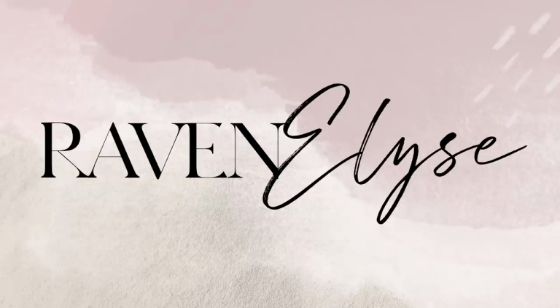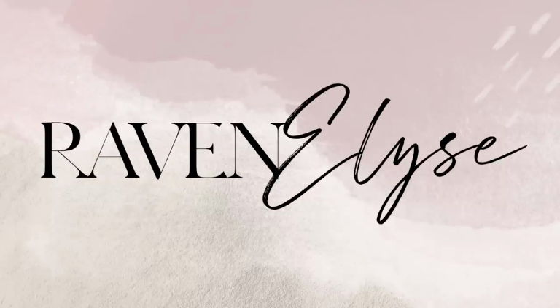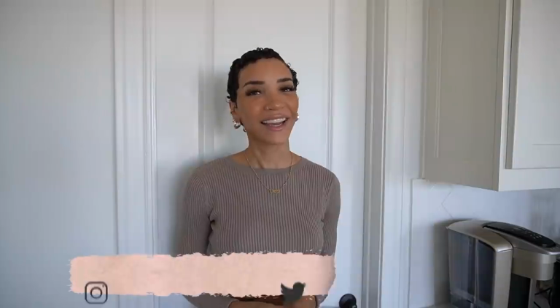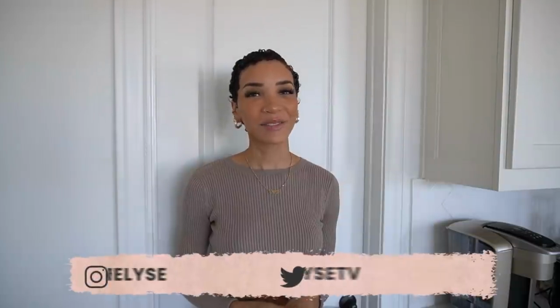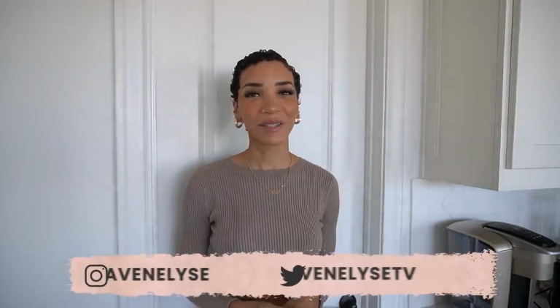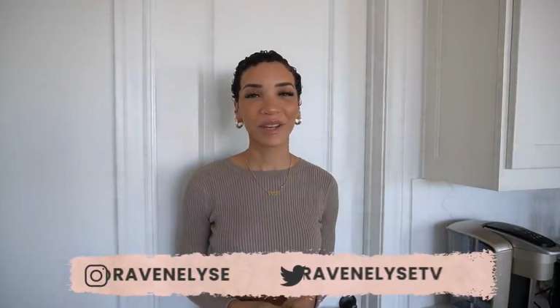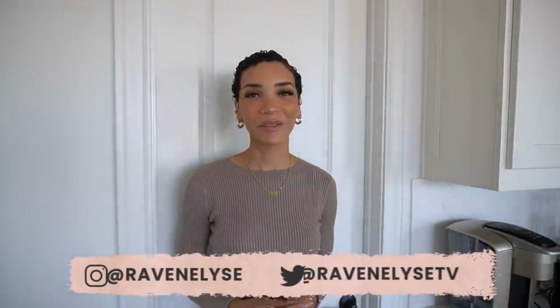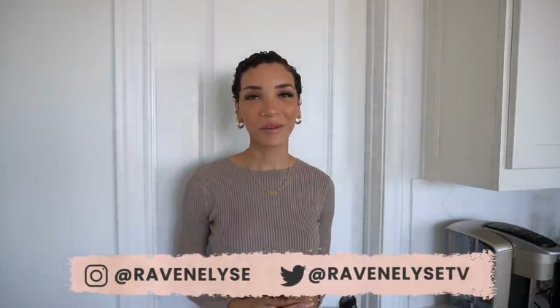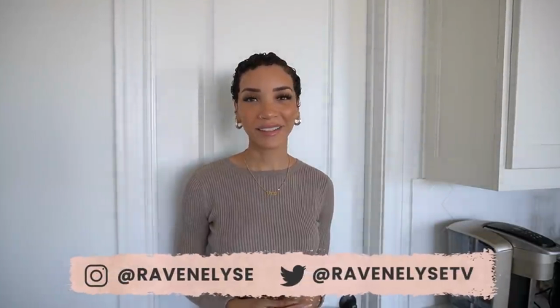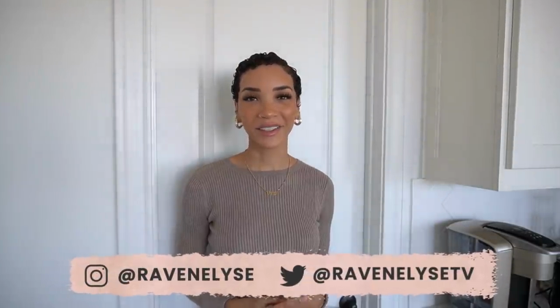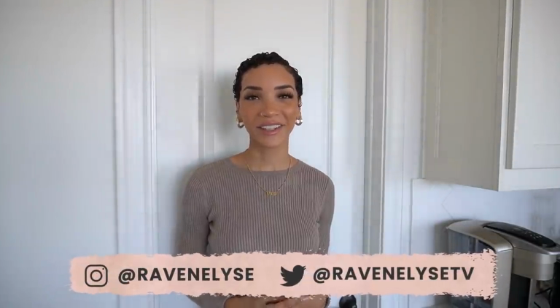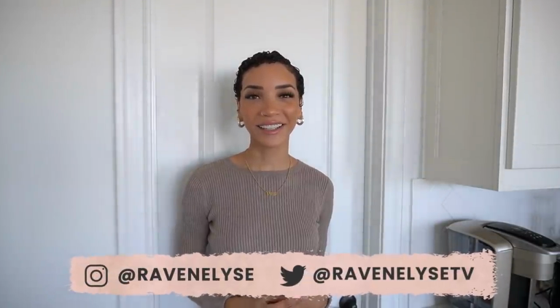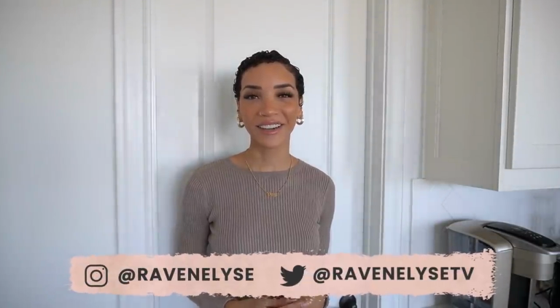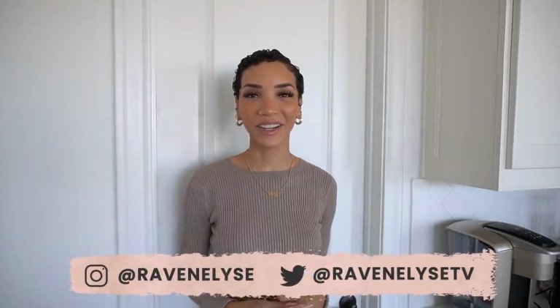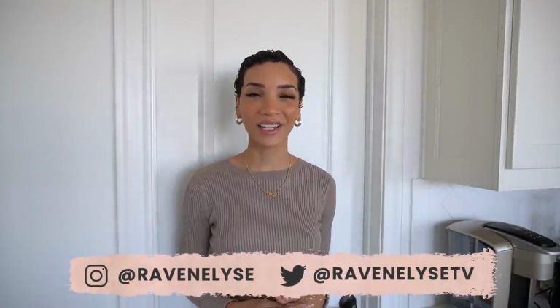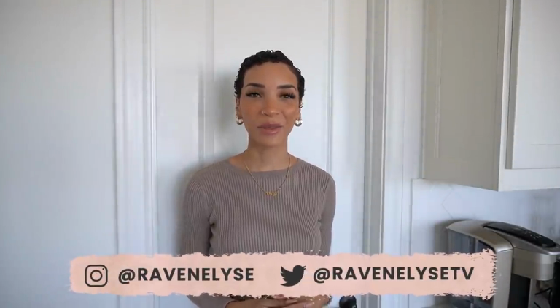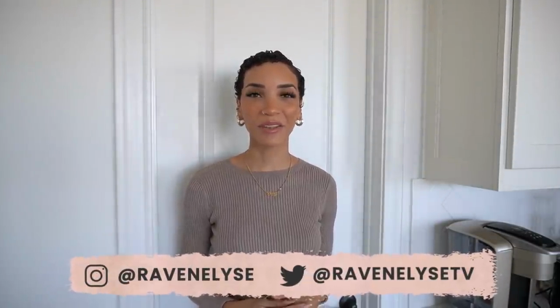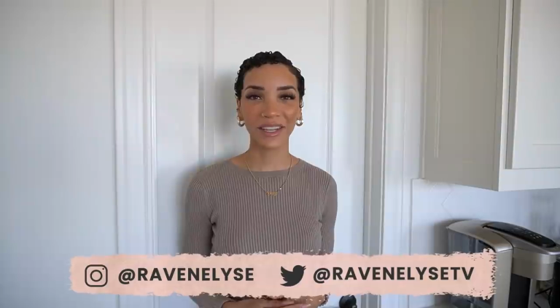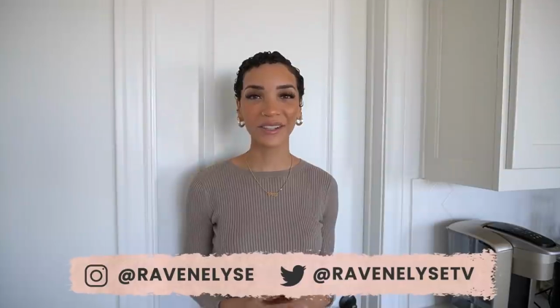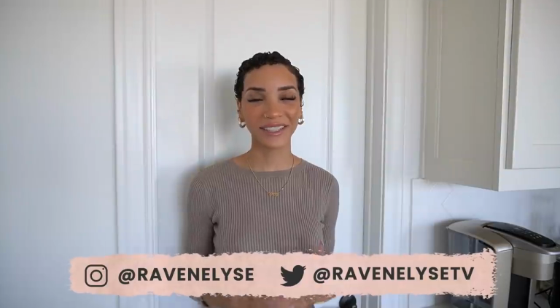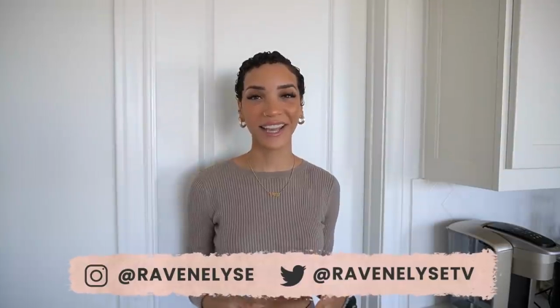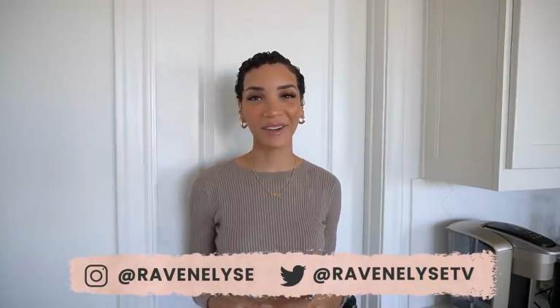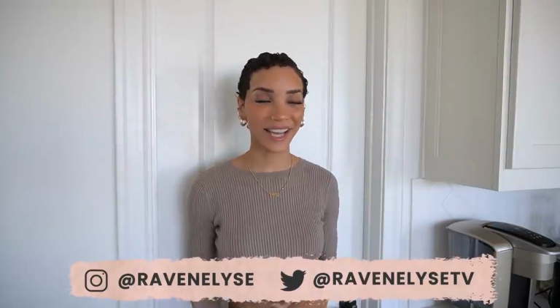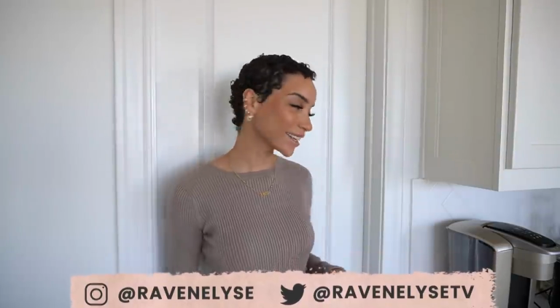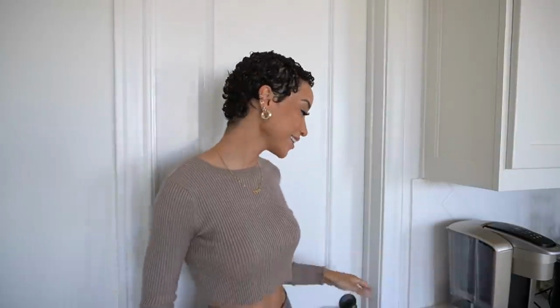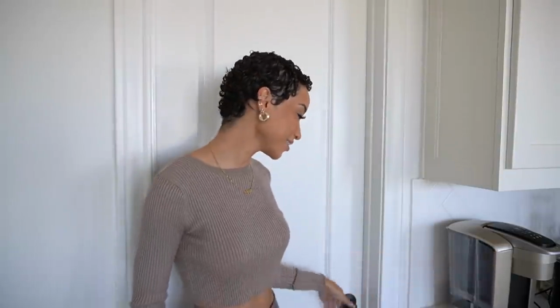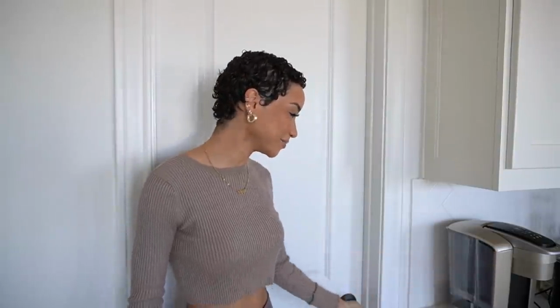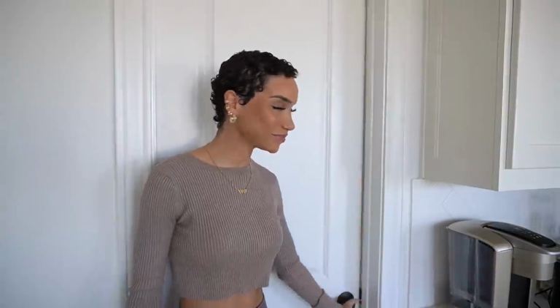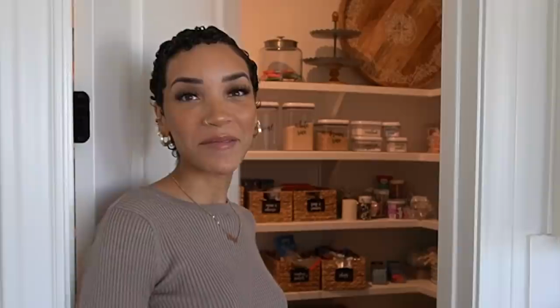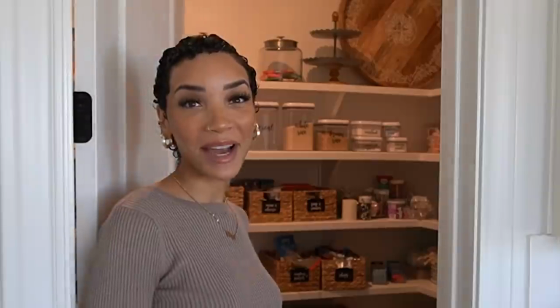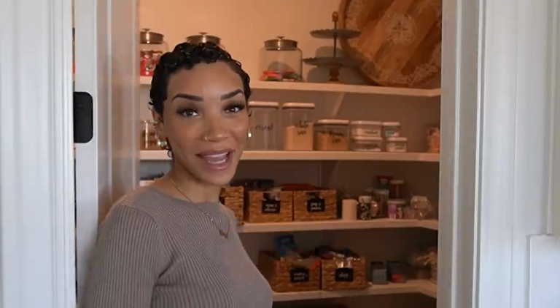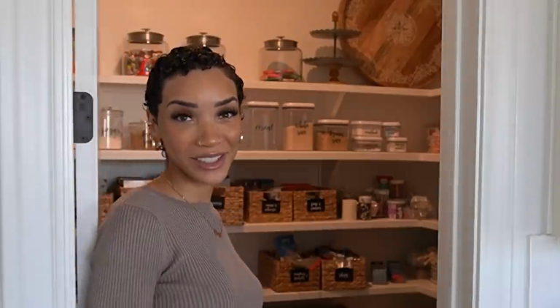Hey guys, what's up? It's Raven. Welcome back to another clean and organized with me video. Today we are tackling my pantry.